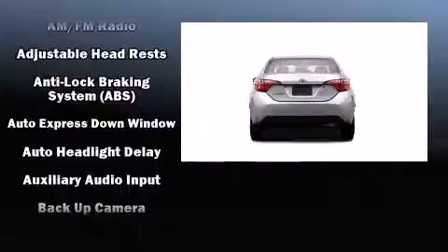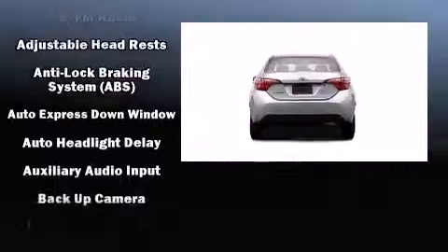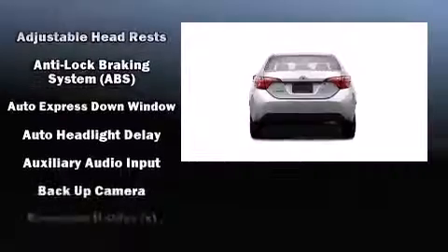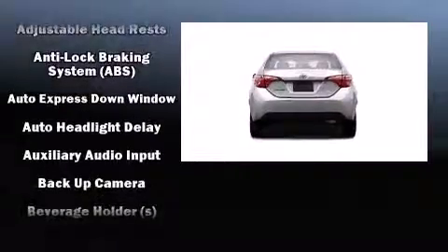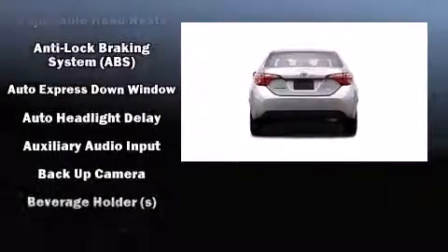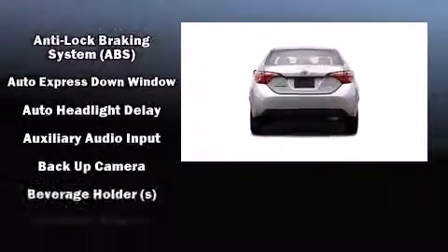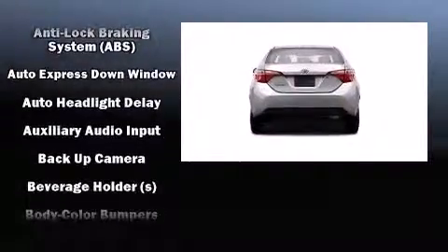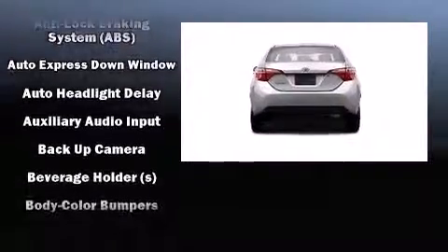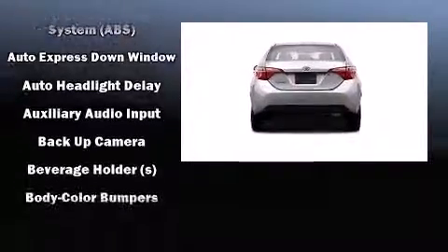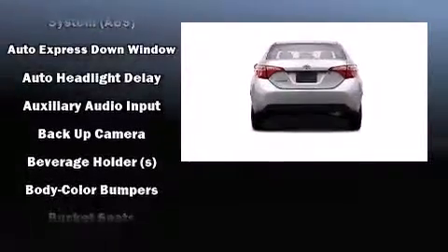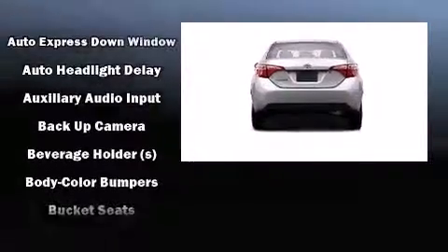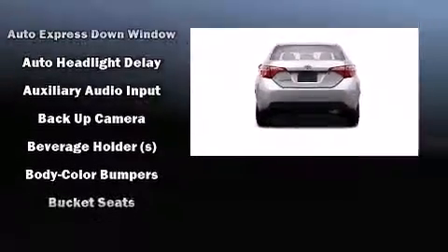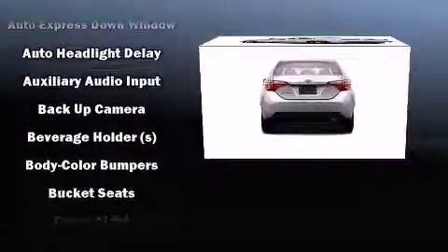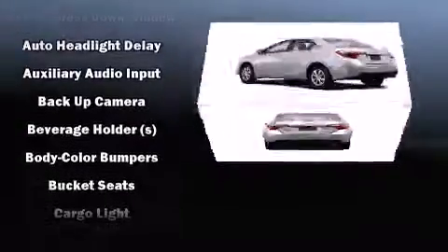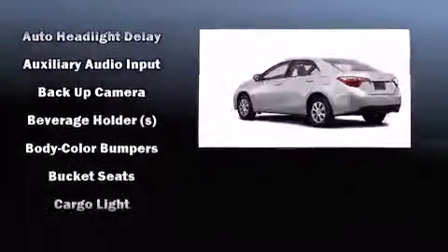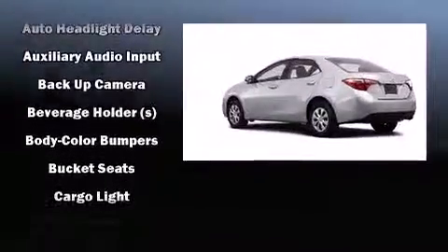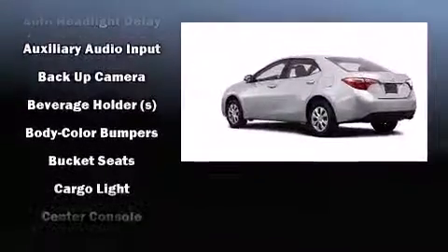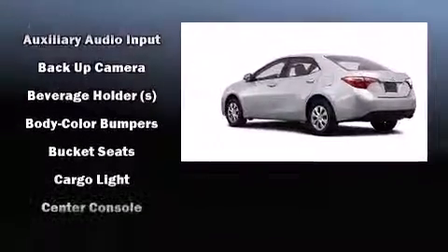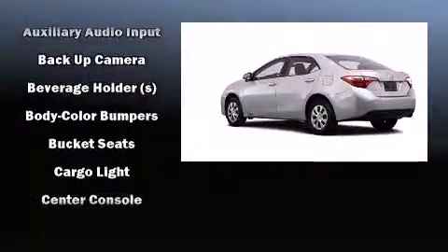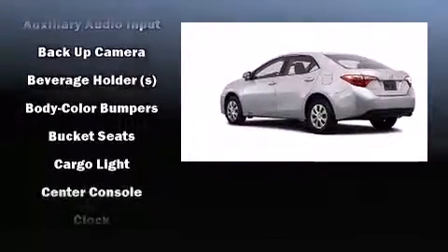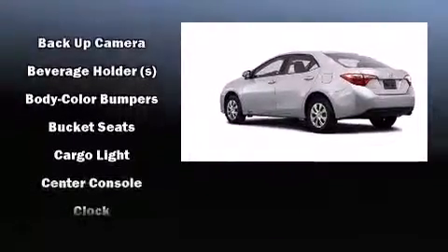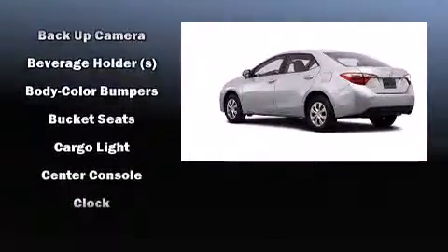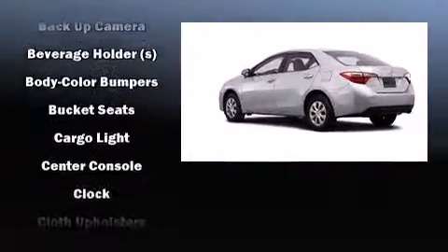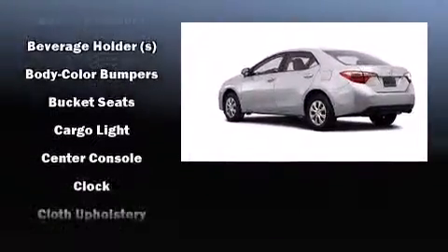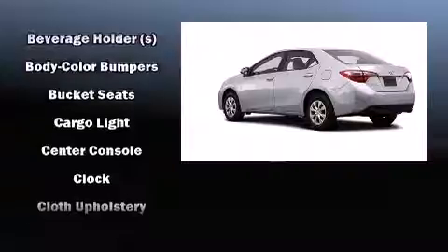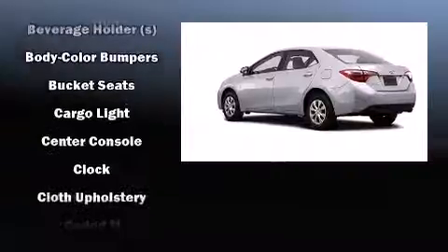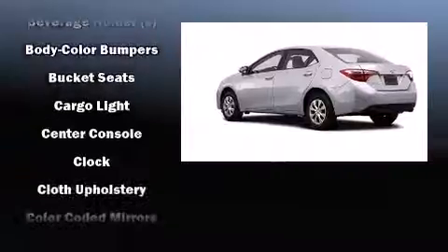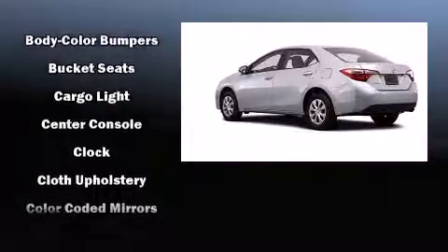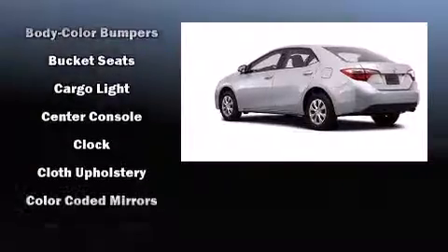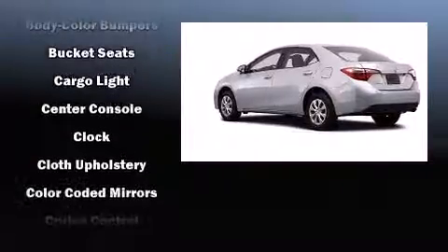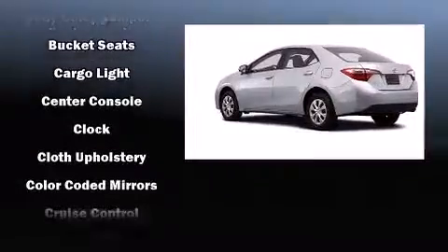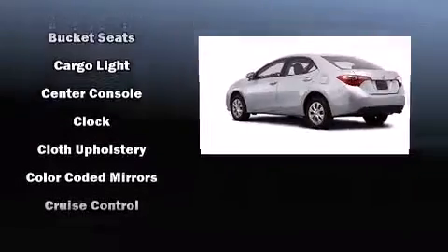Top features include a split-folding rear seat, a trip computer, power door mirrors, and one-touch window functionality.